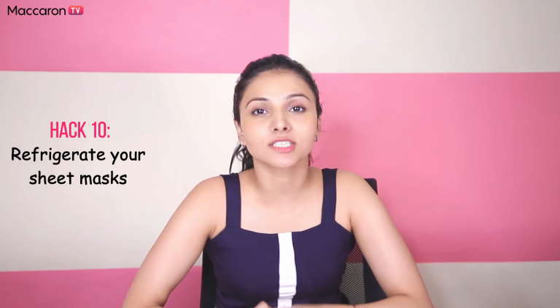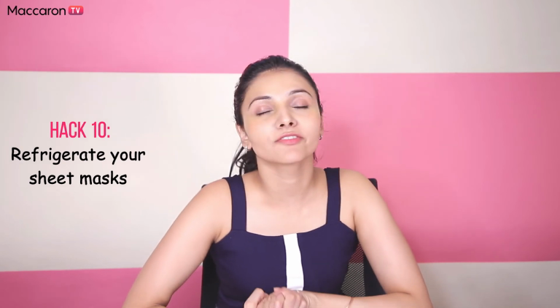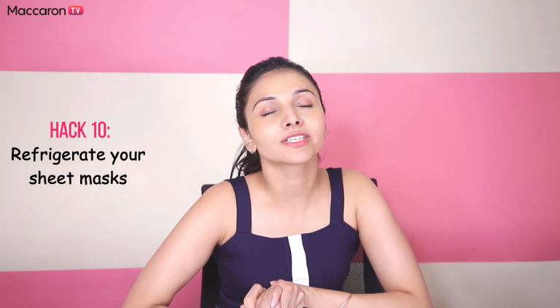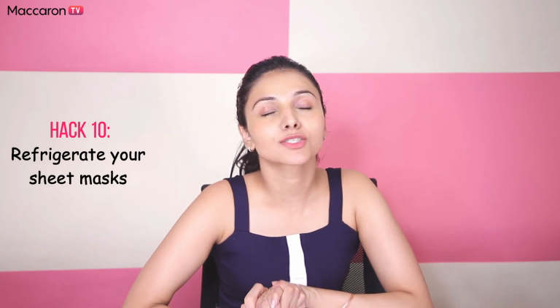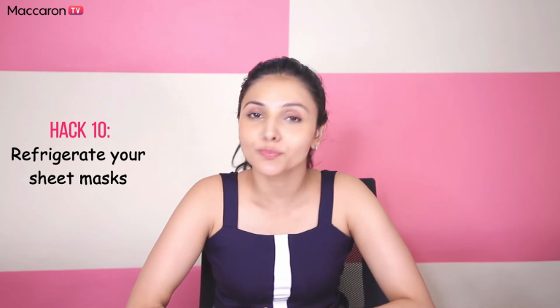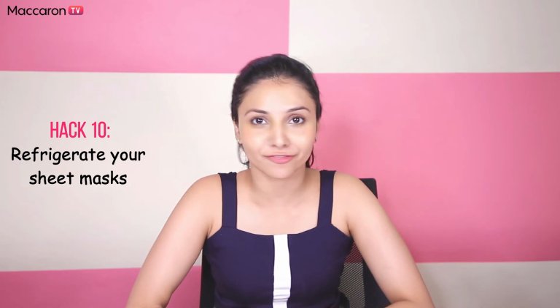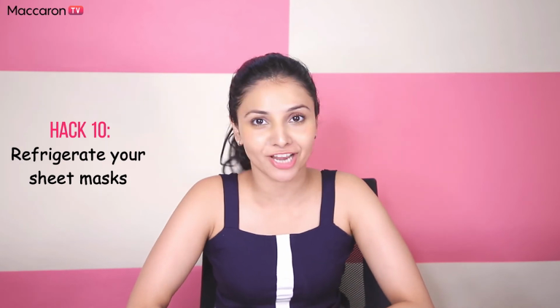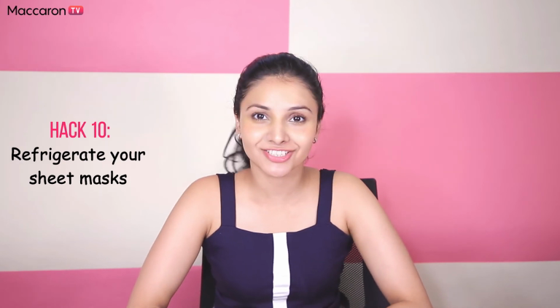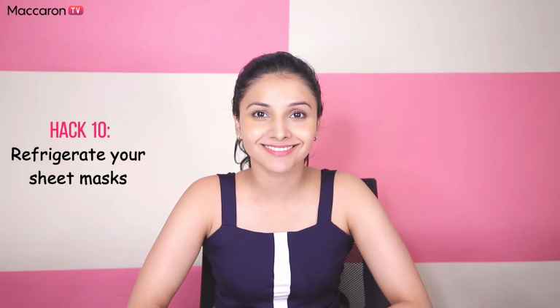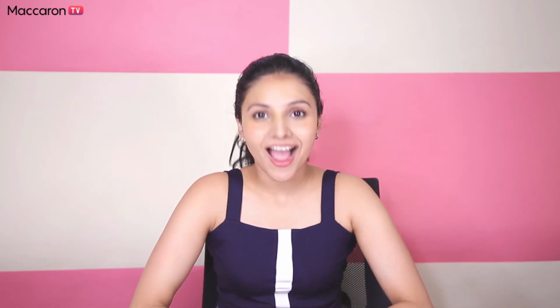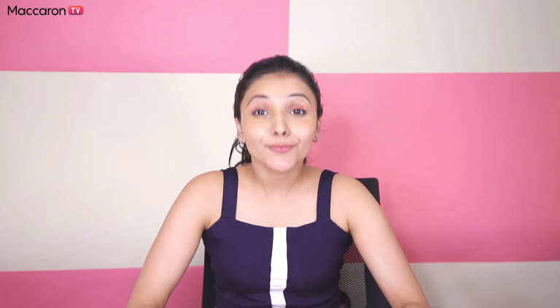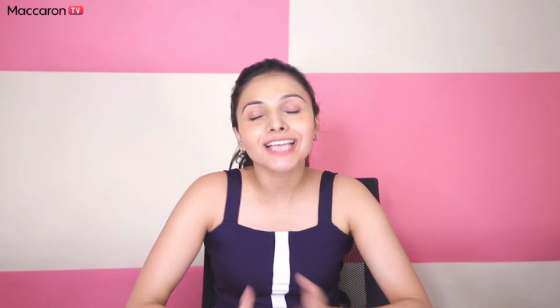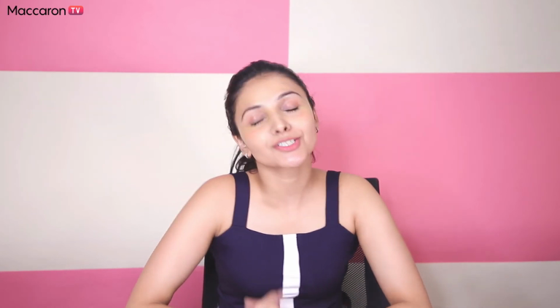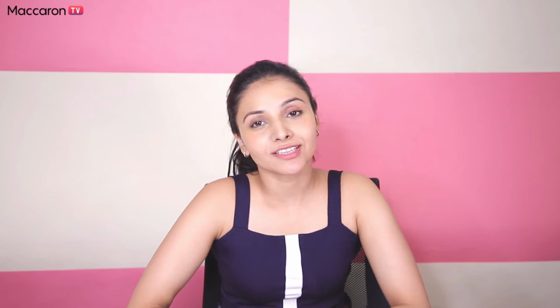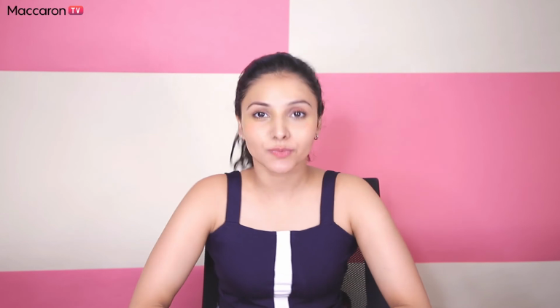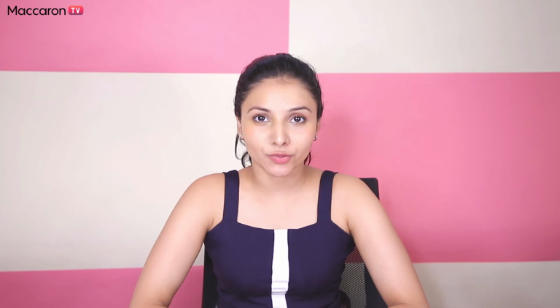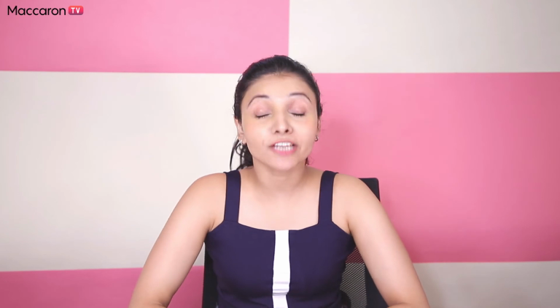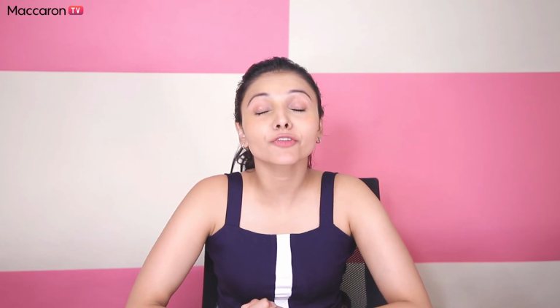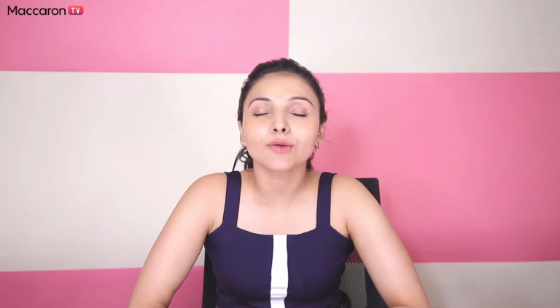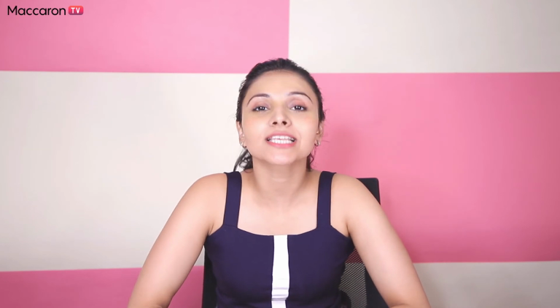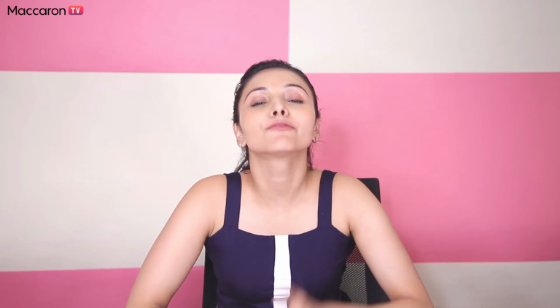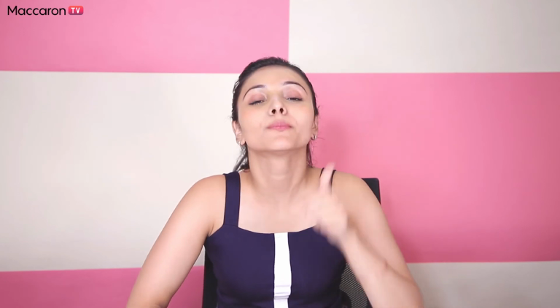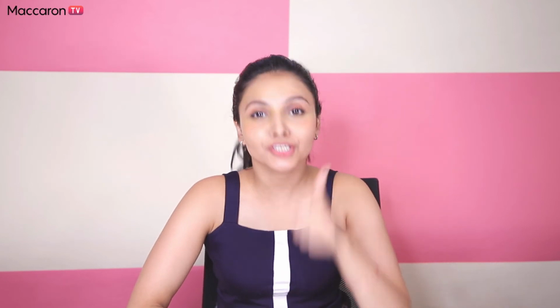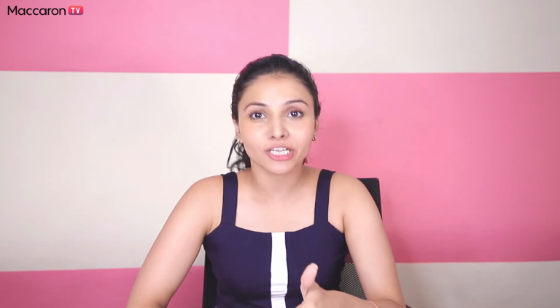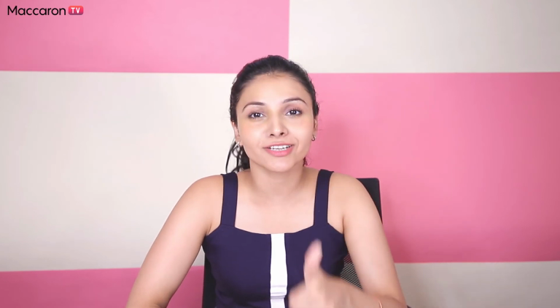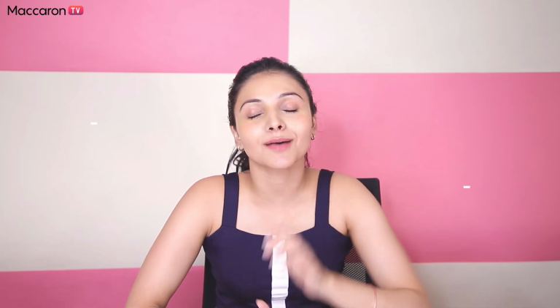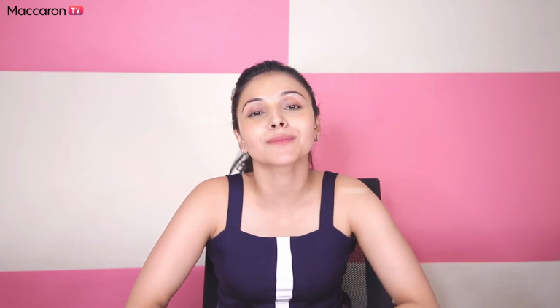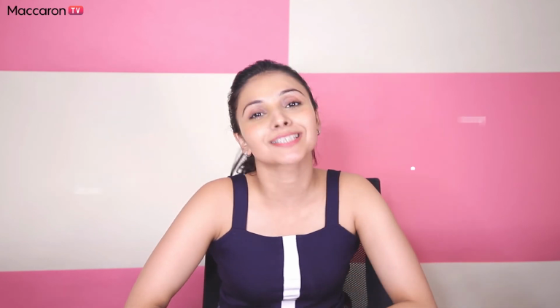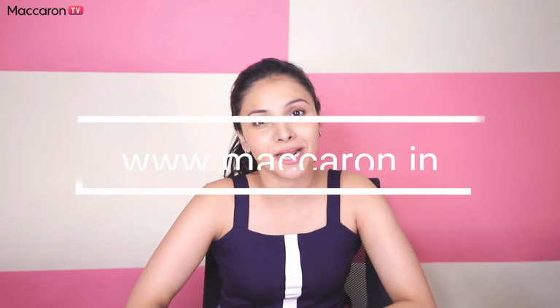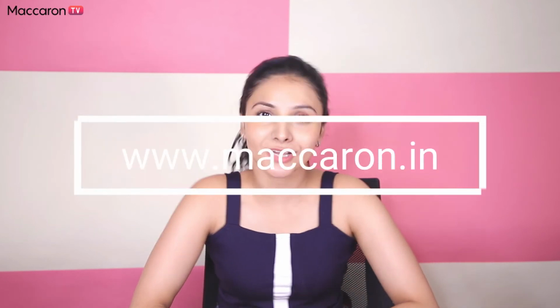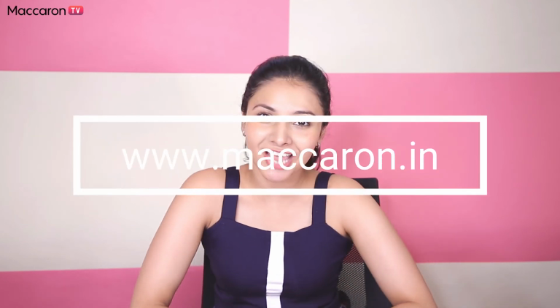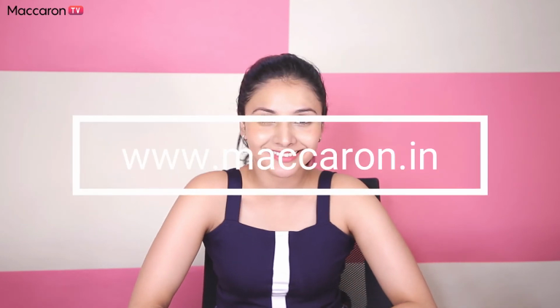Your skin will feel super refreshed. I hope you guys enjoyed this video — if you found this helpful, make sure to give it a thumbs up and subscribe to our channel.